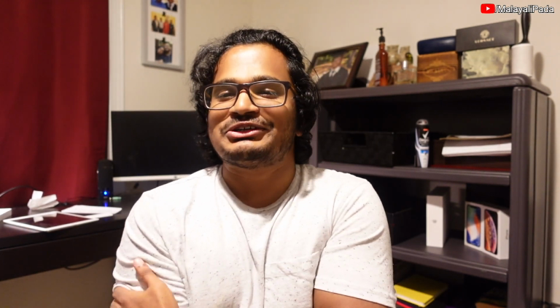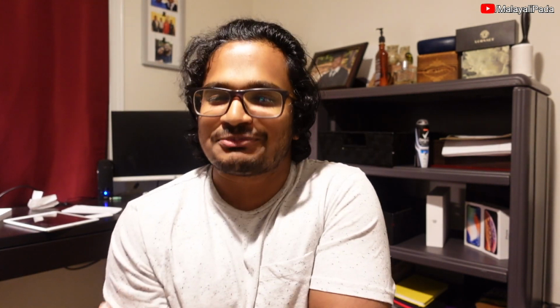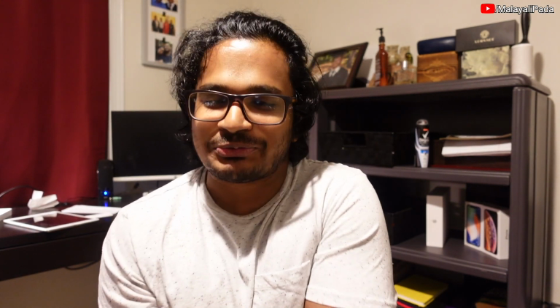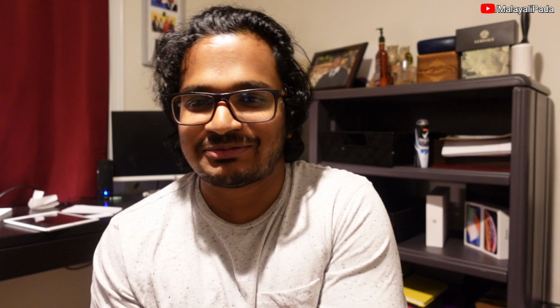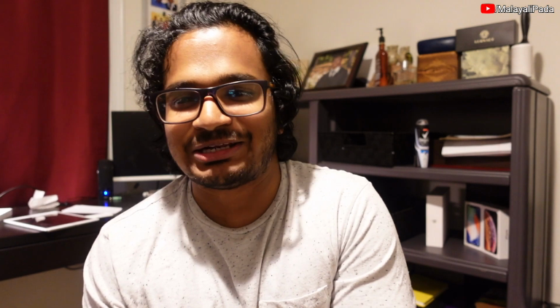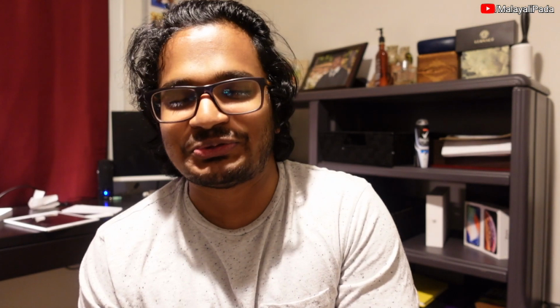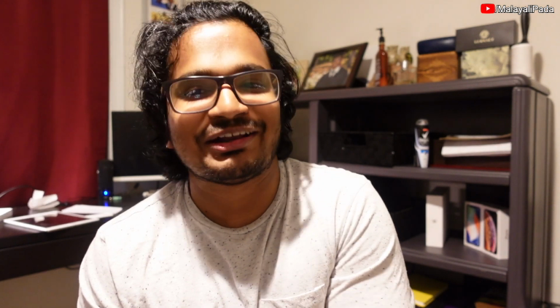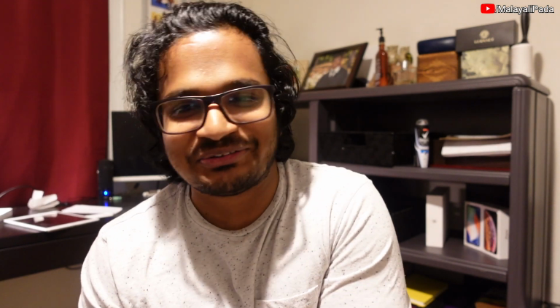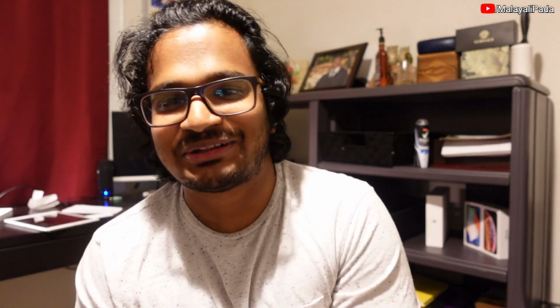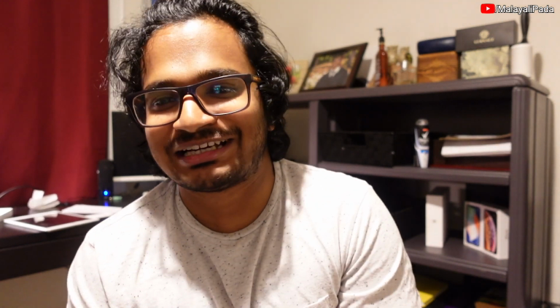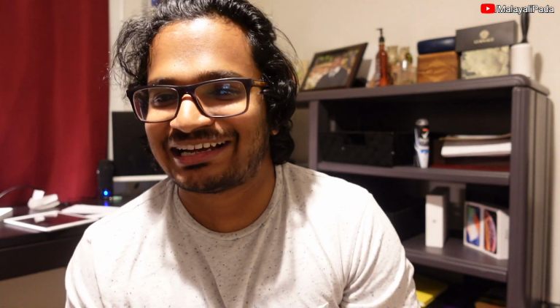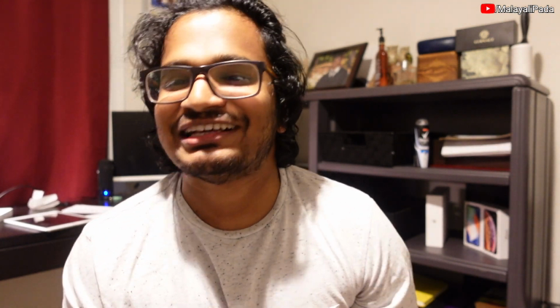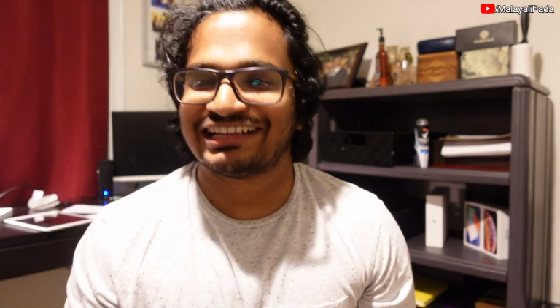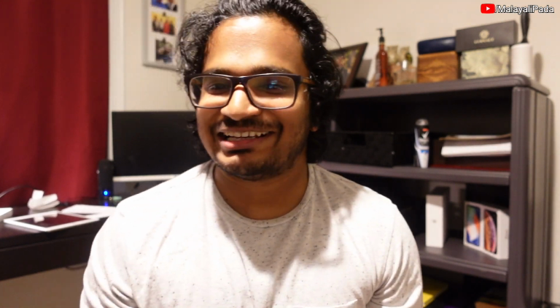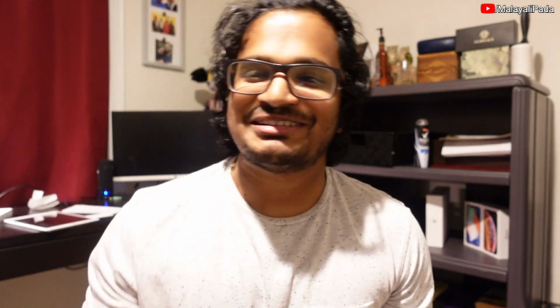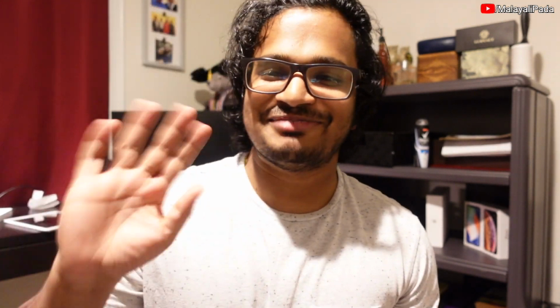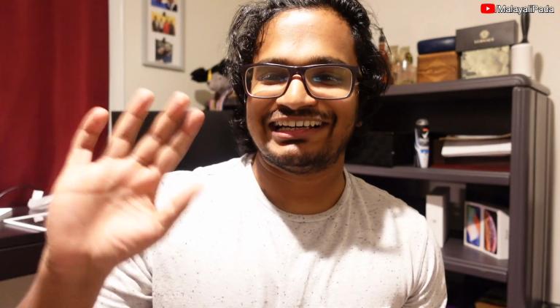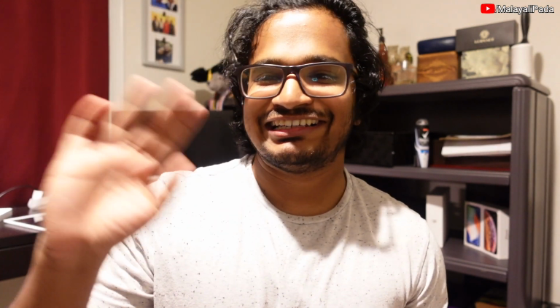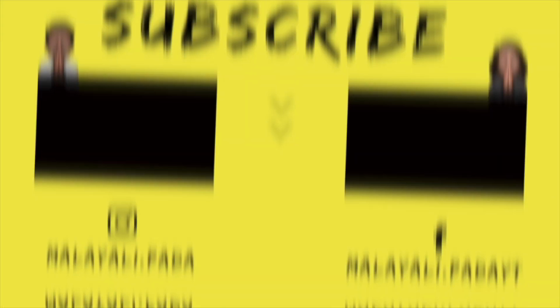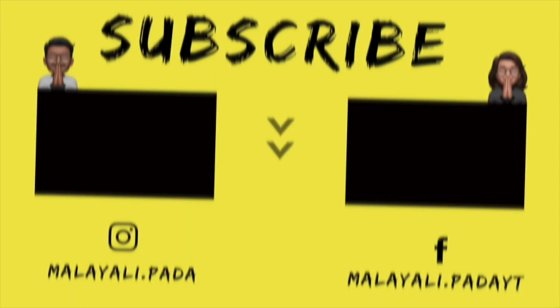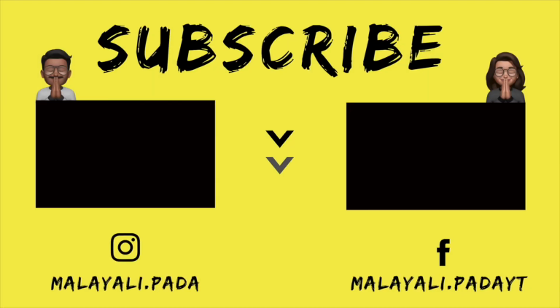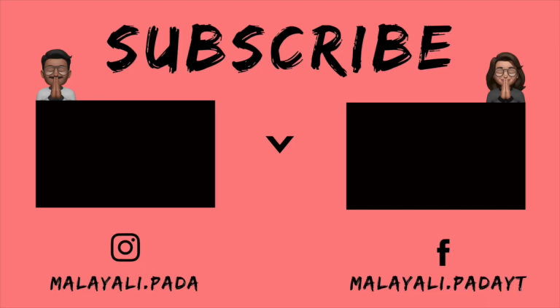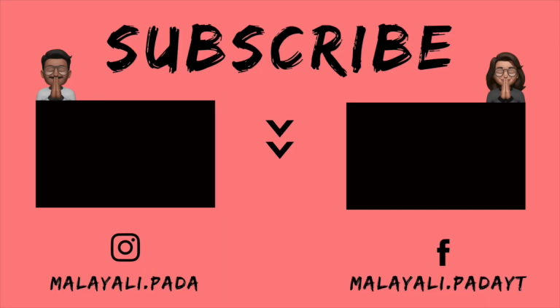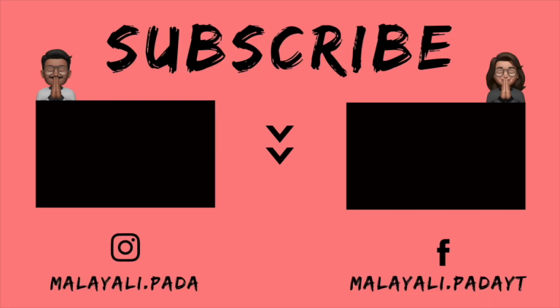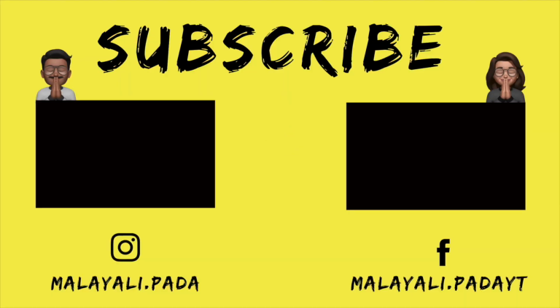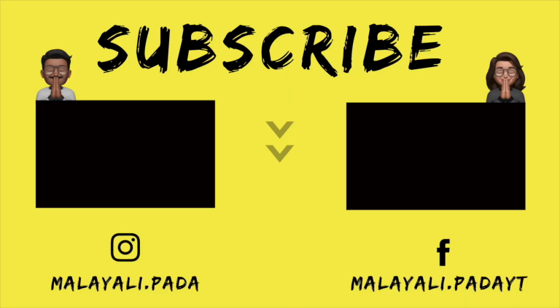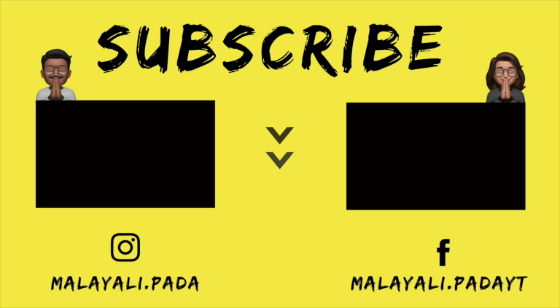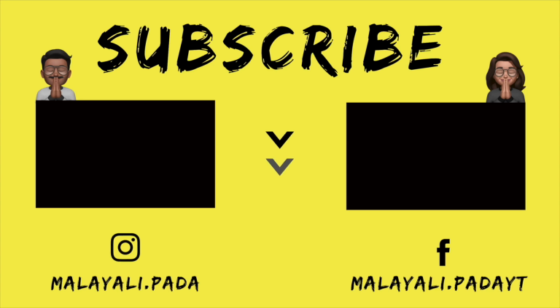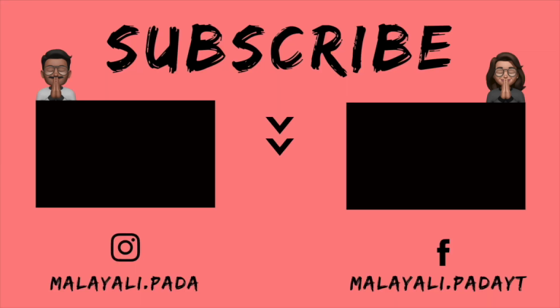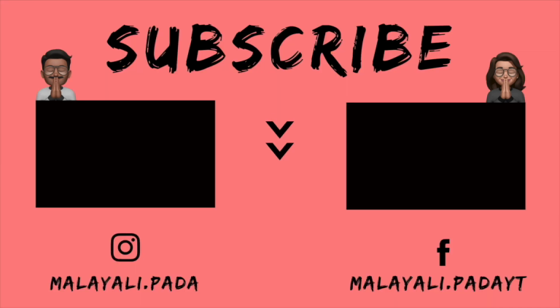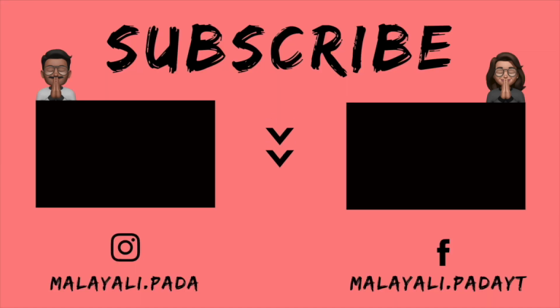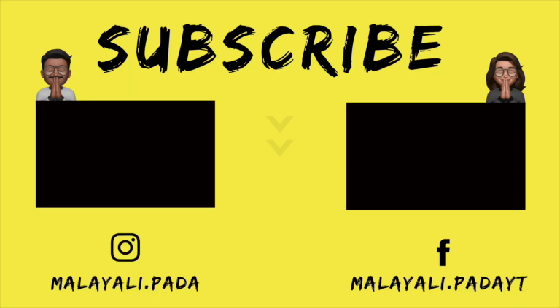I hope you enjoyed this video. See you next time. Bye!